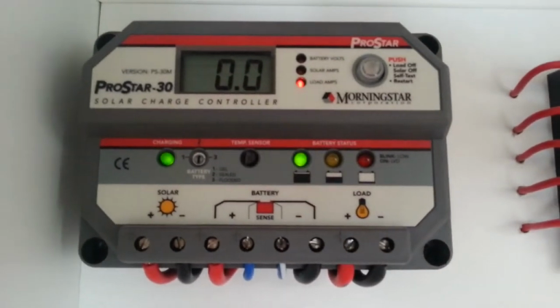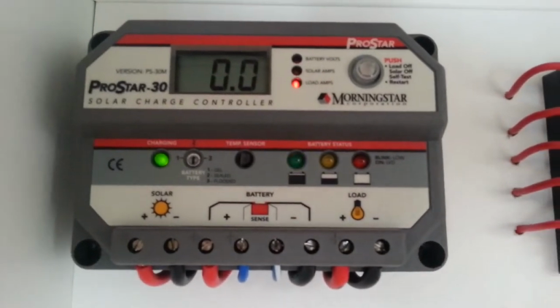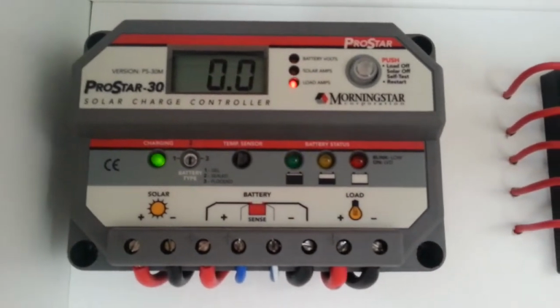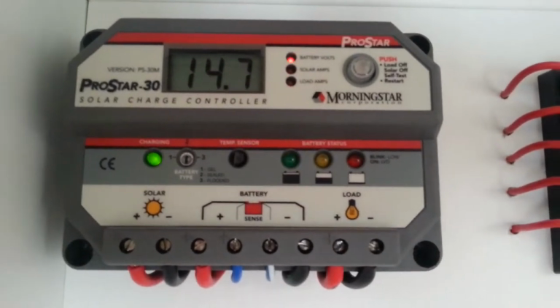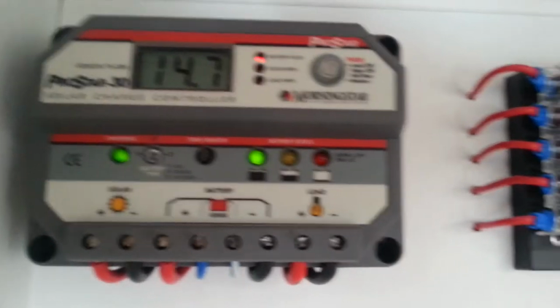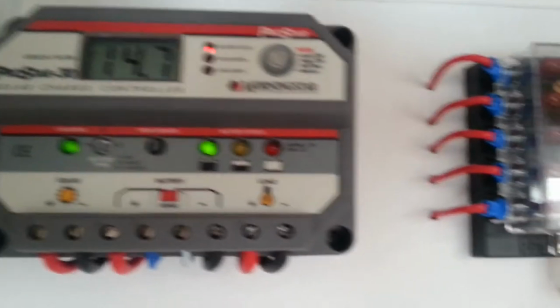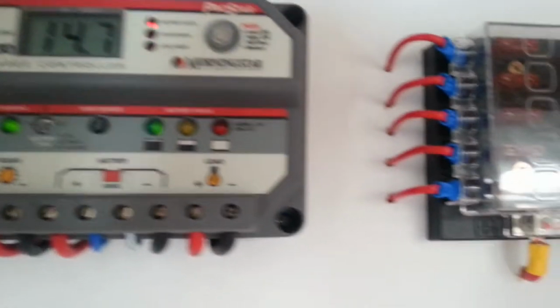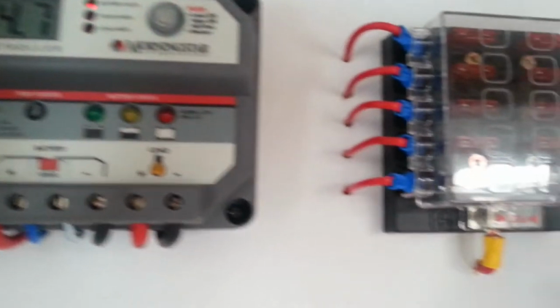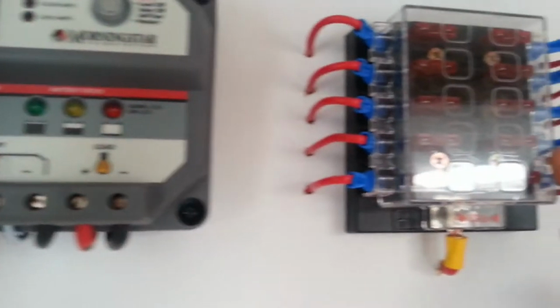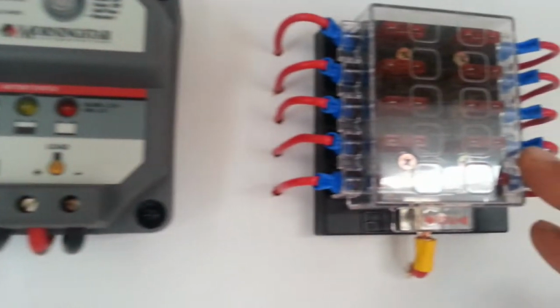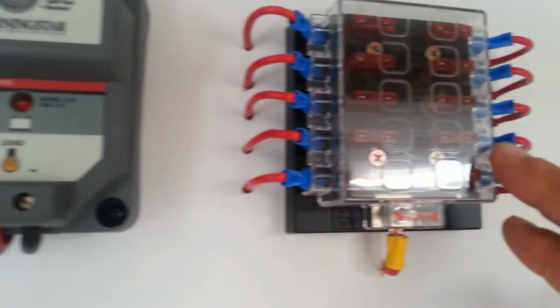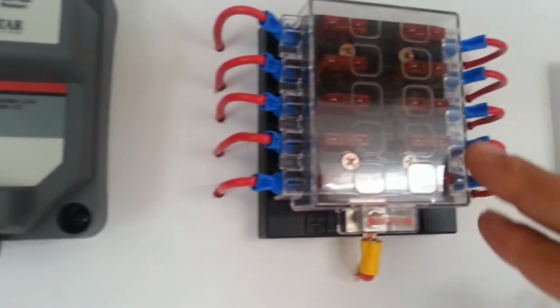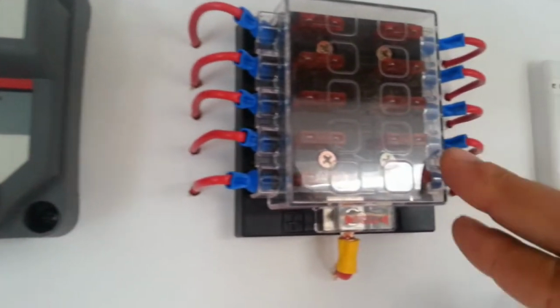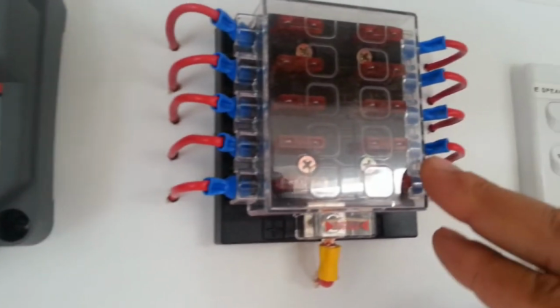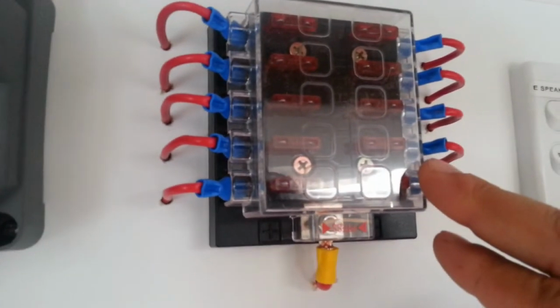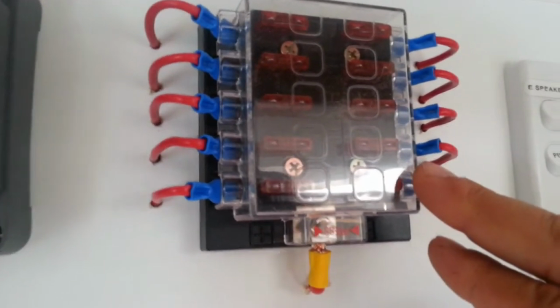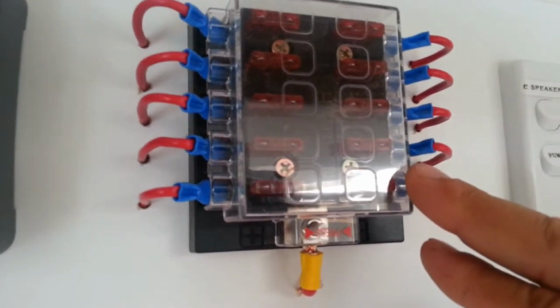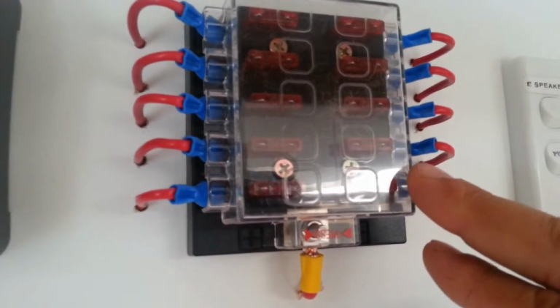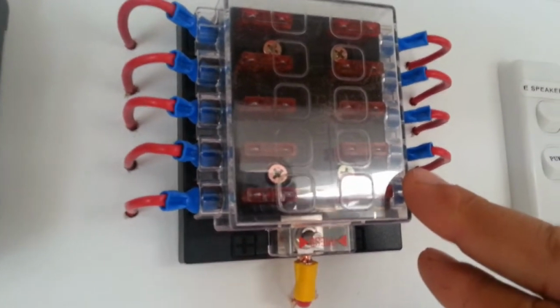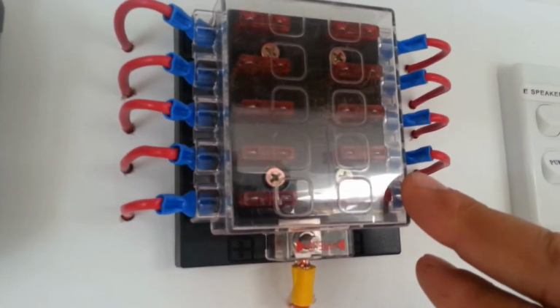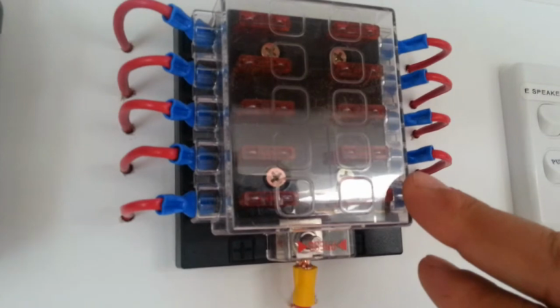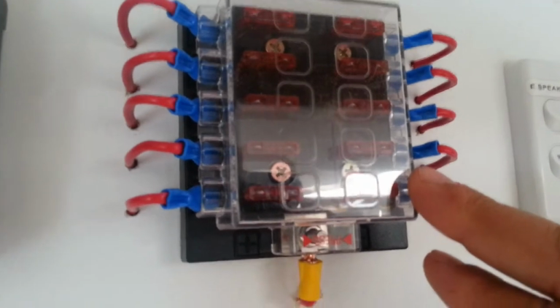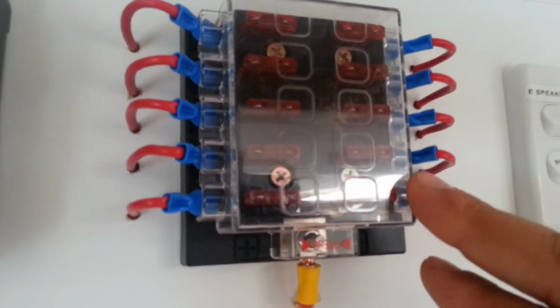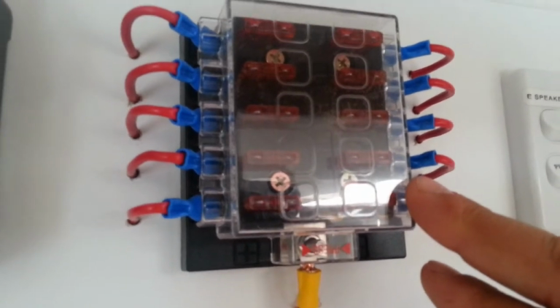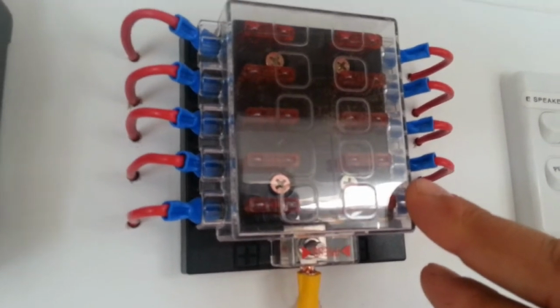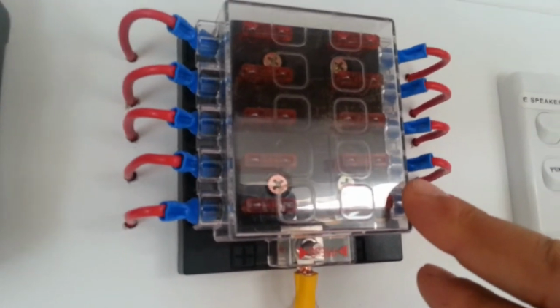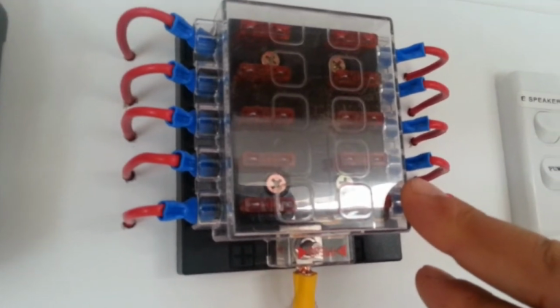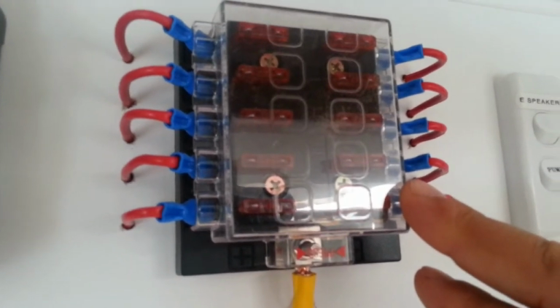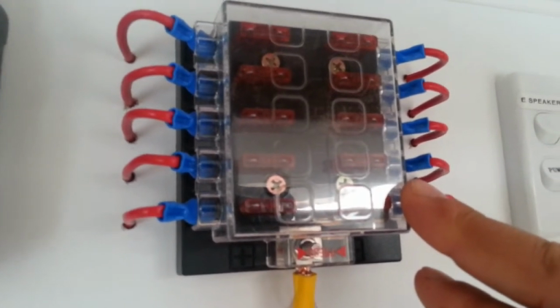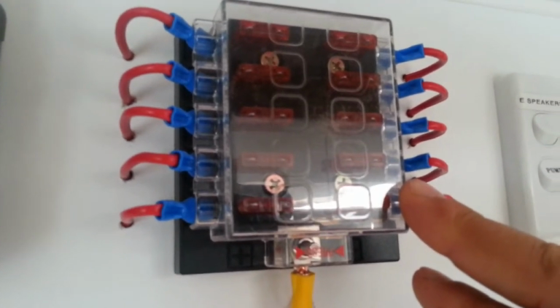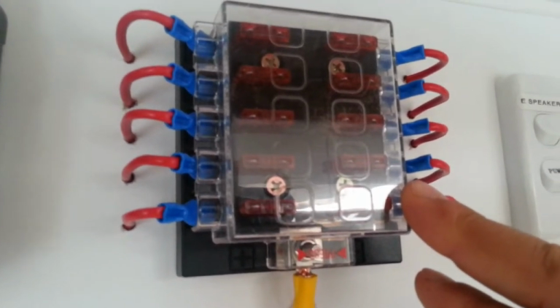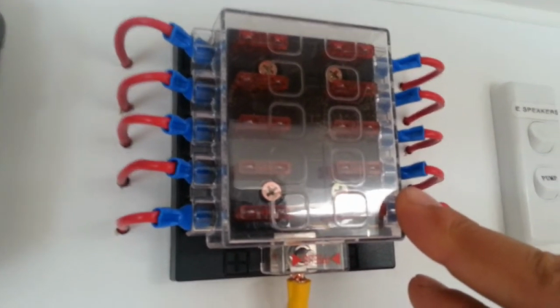Over here we've got a fuse block which fuses all the wiring coming into the caravan, going to the appliances.